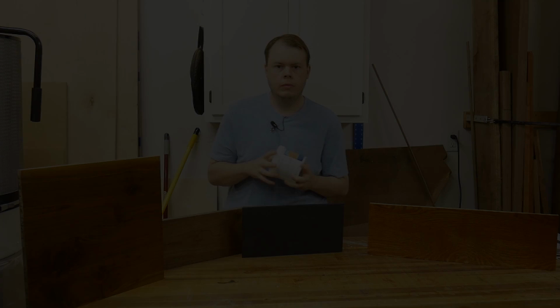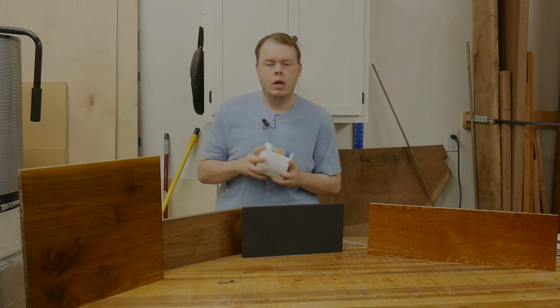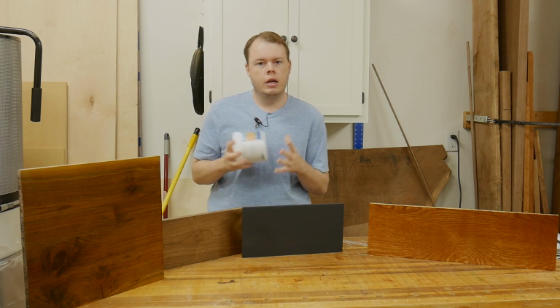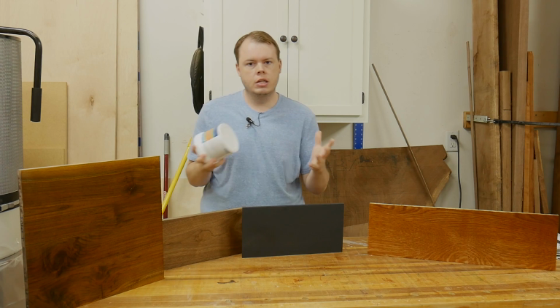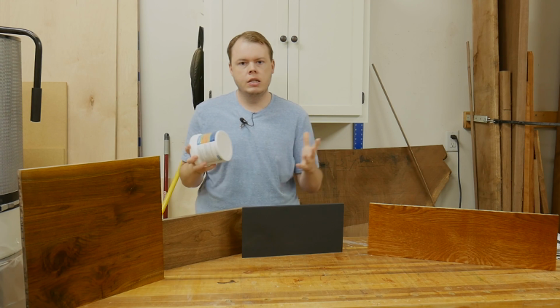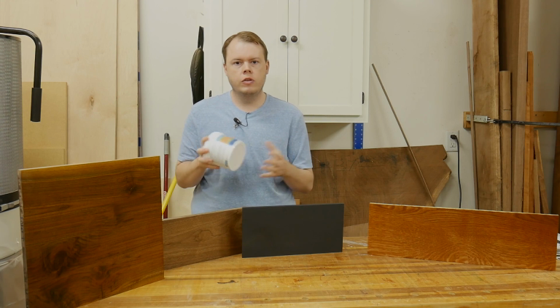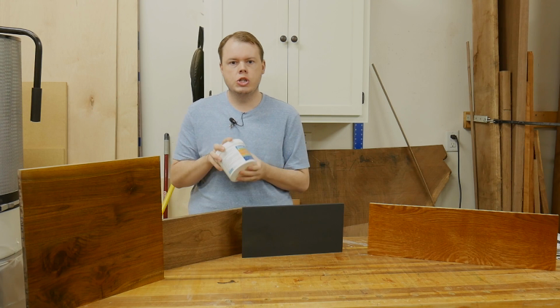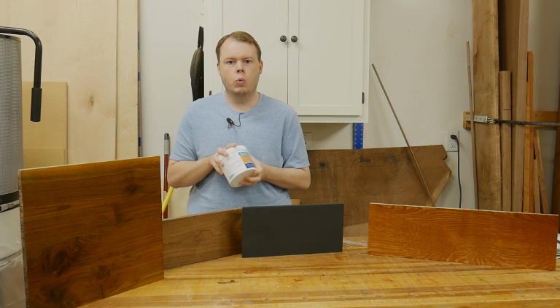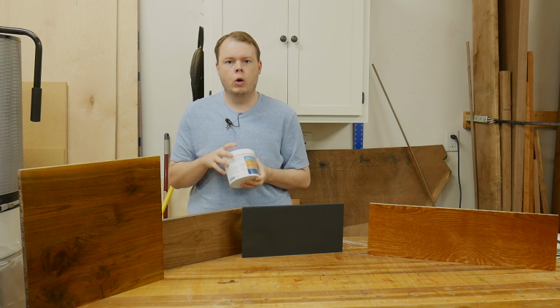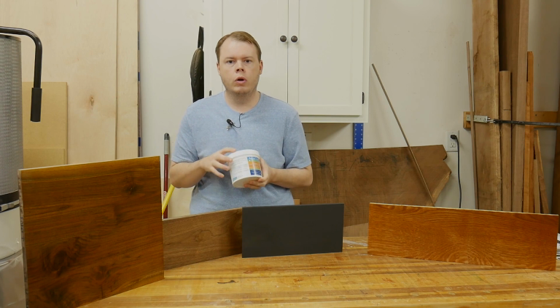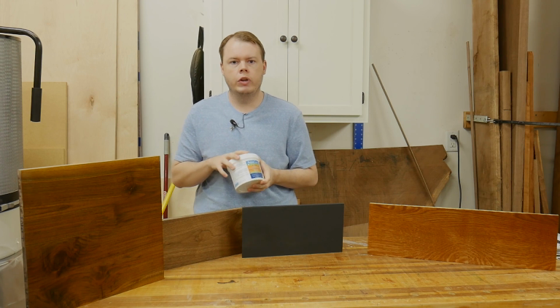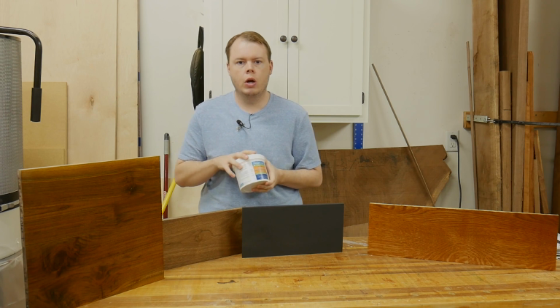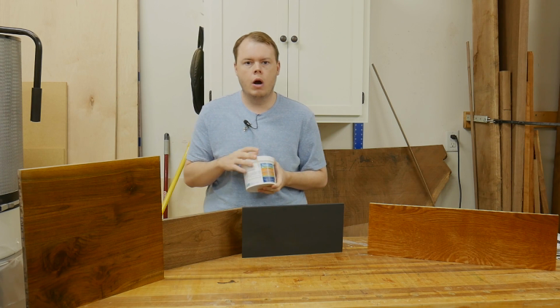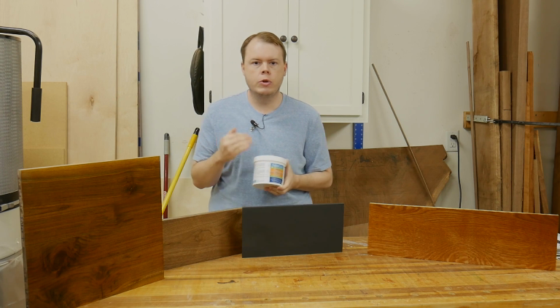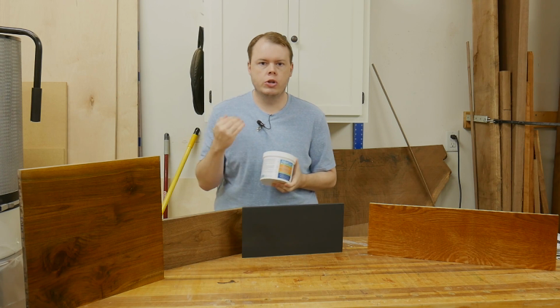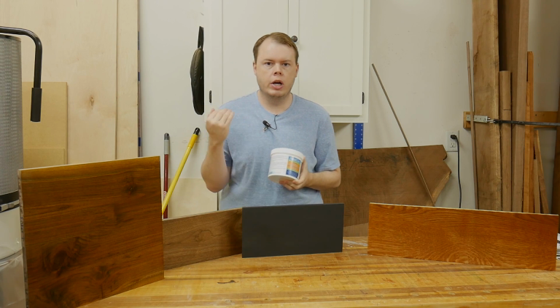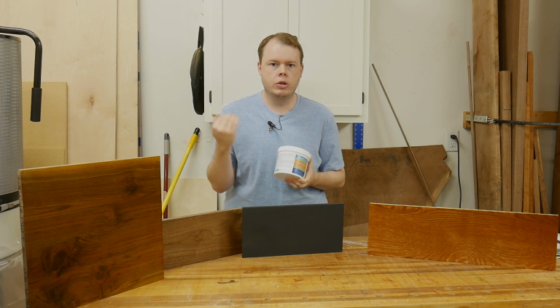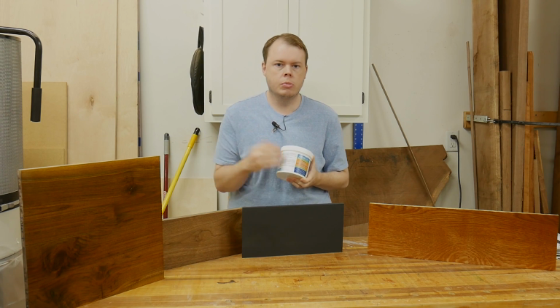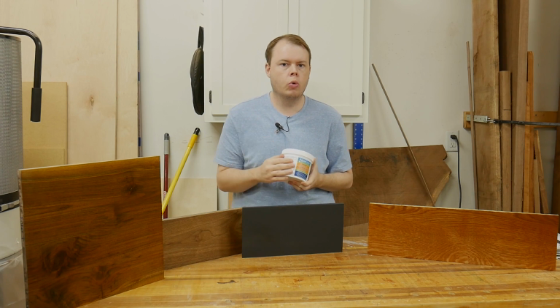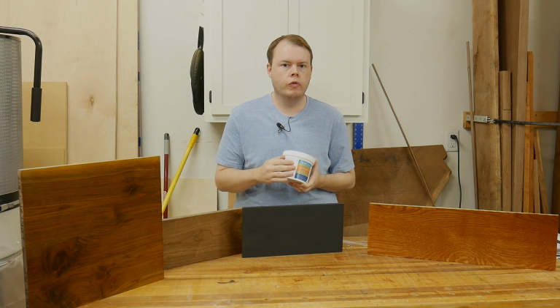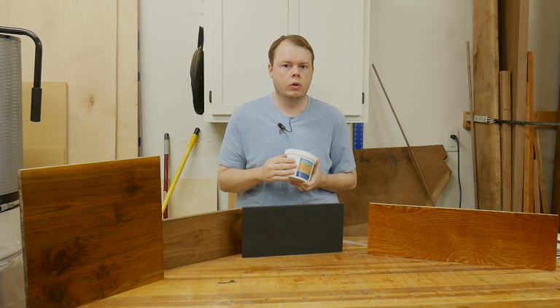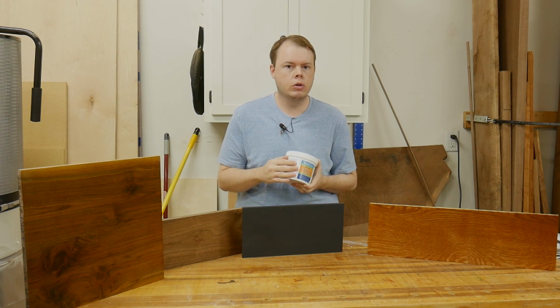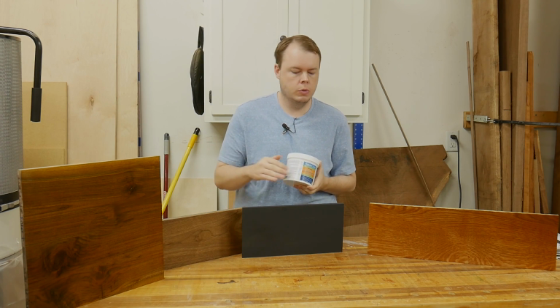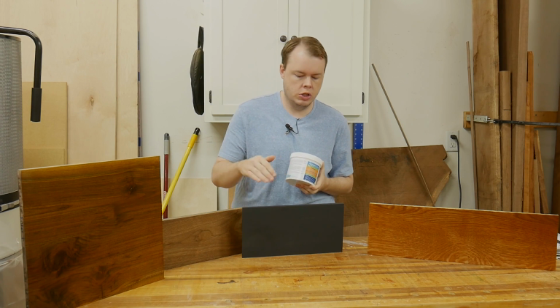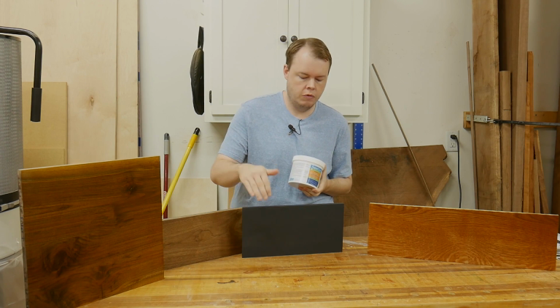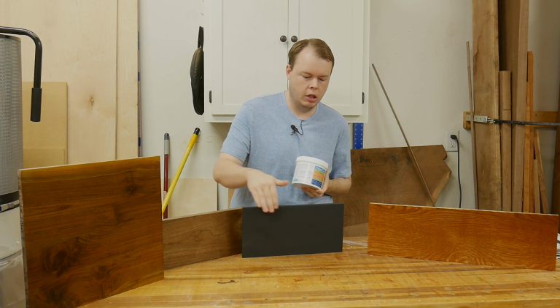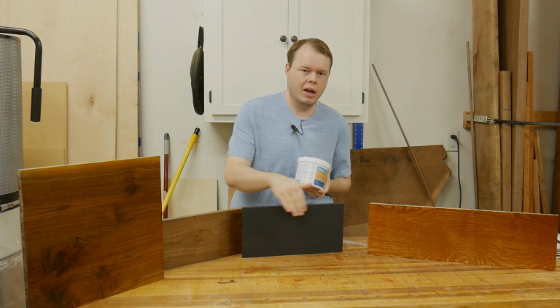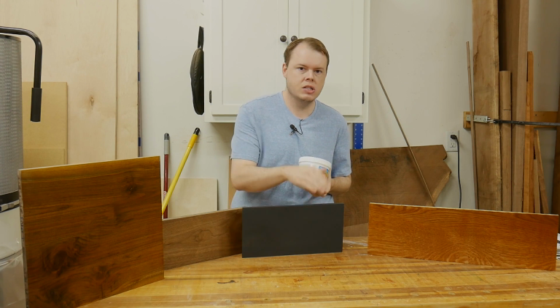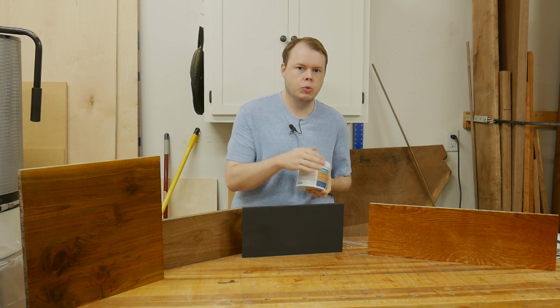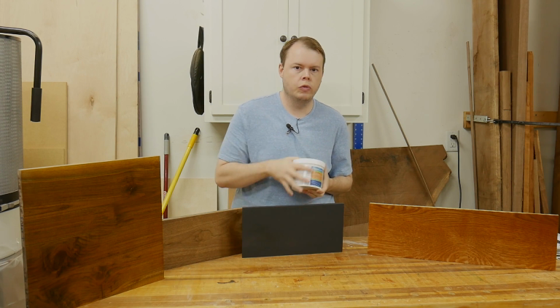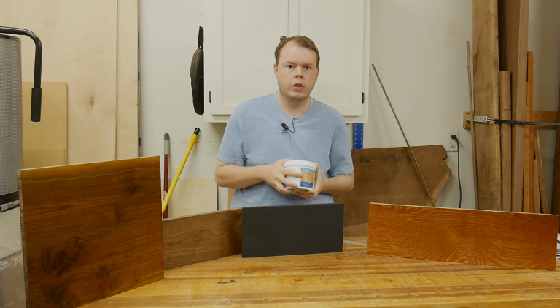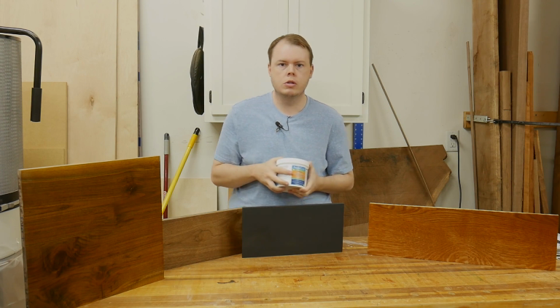In today's finishing one-on-one video, I'm going to show you how to use a pour filler to achieve a glass smooth finish.